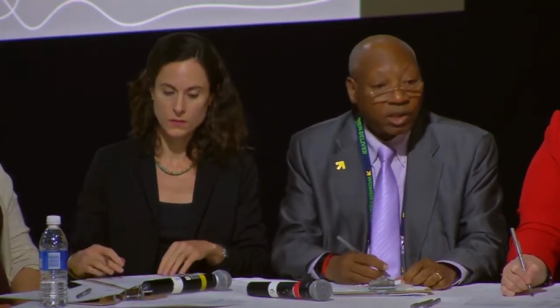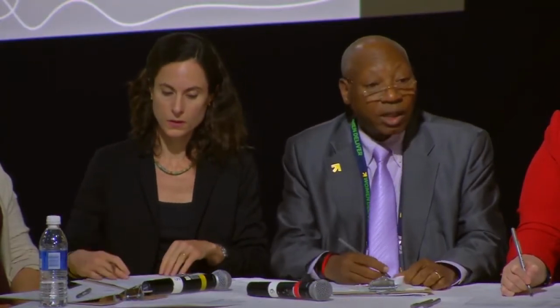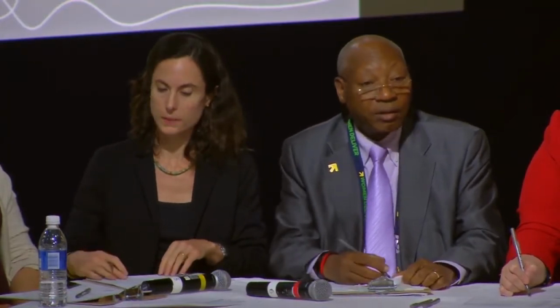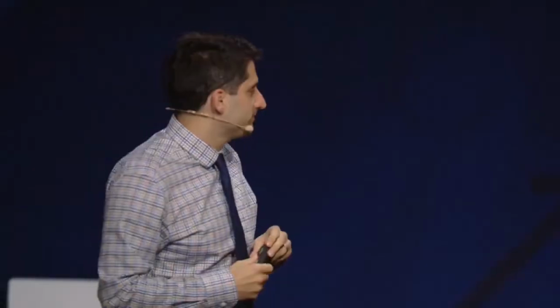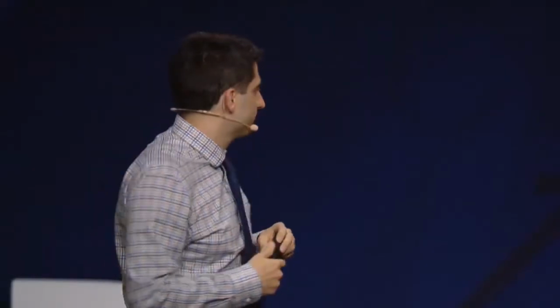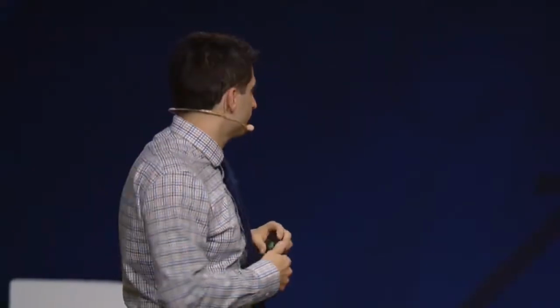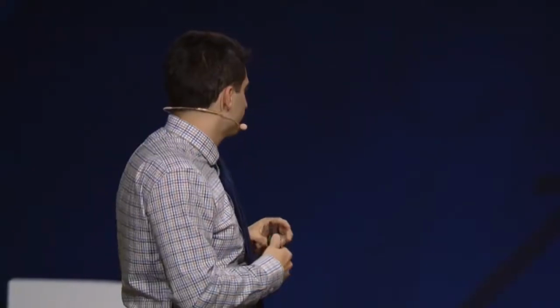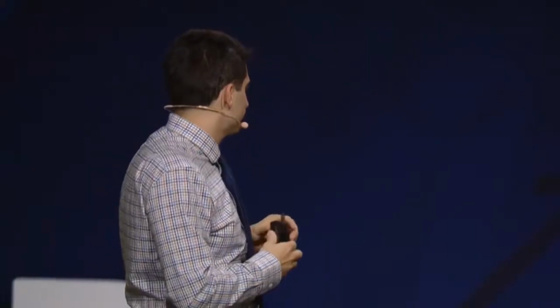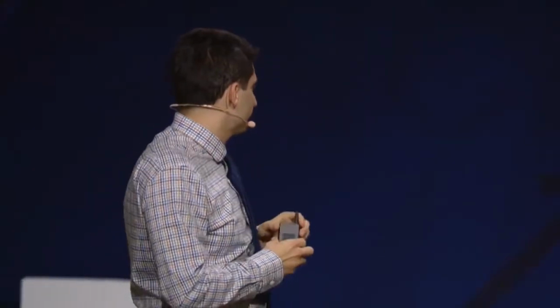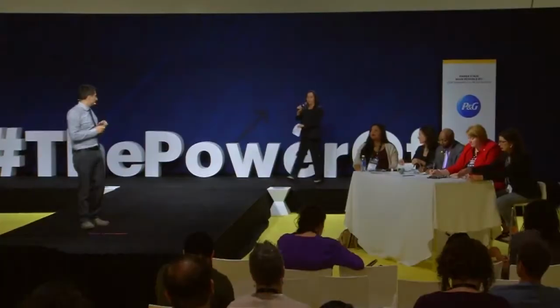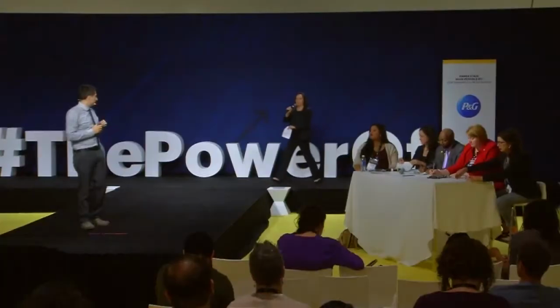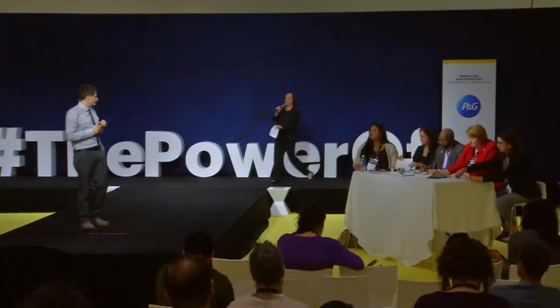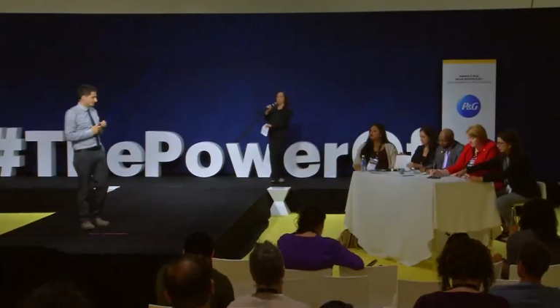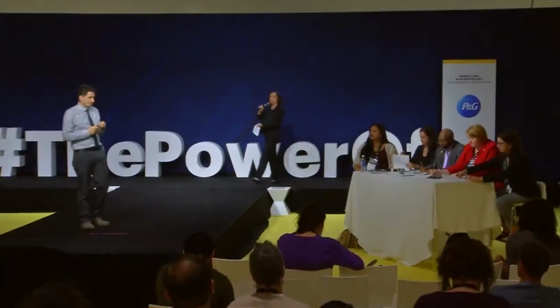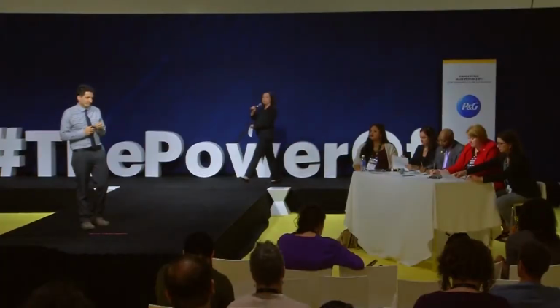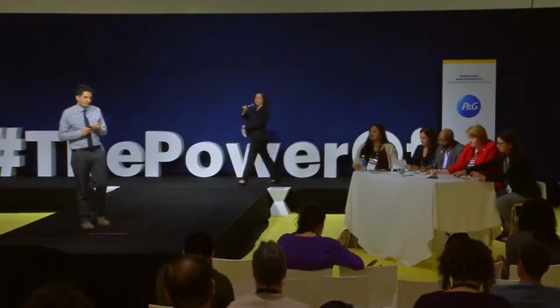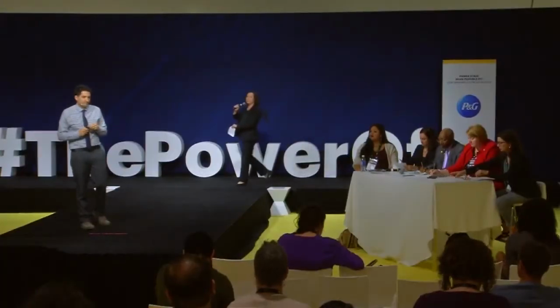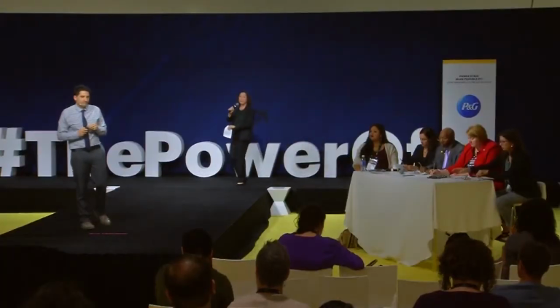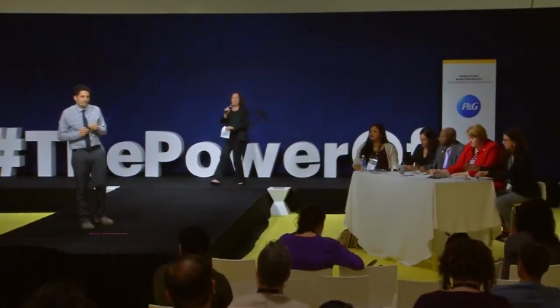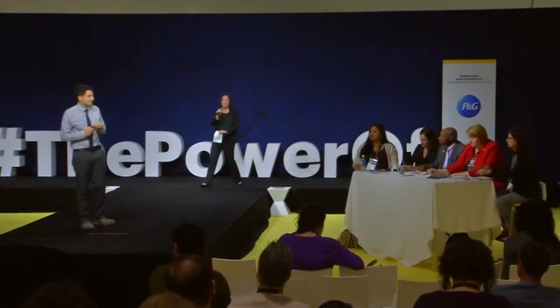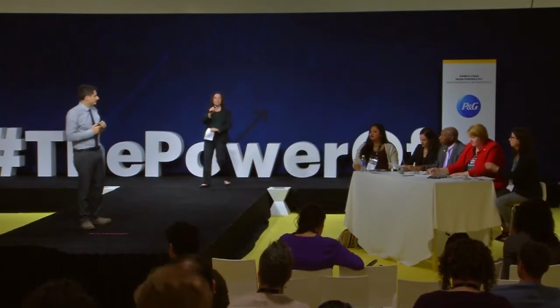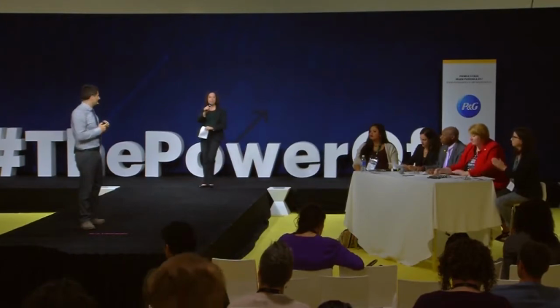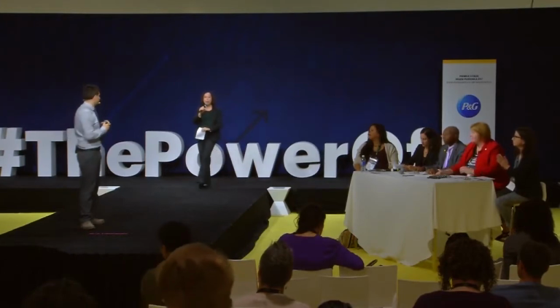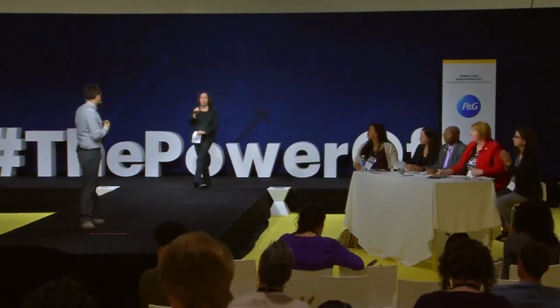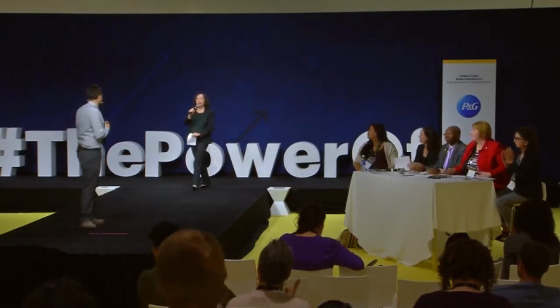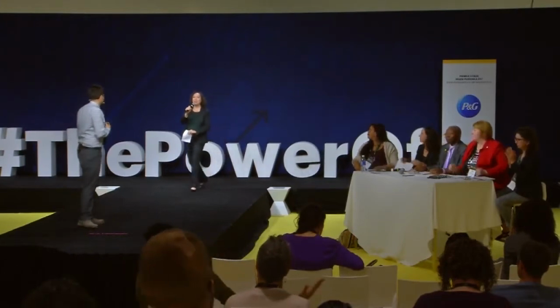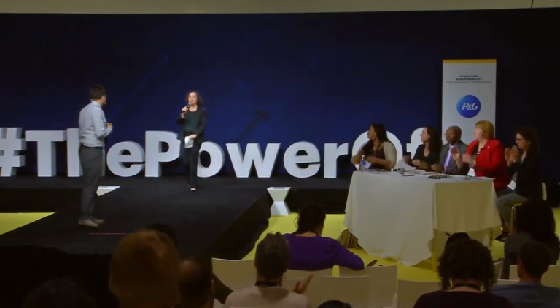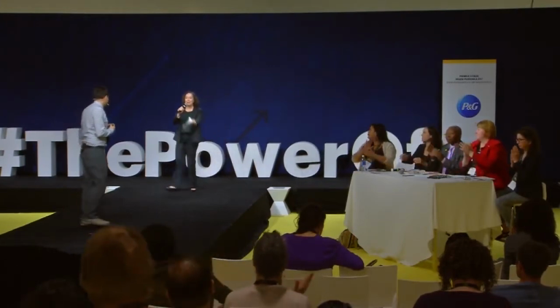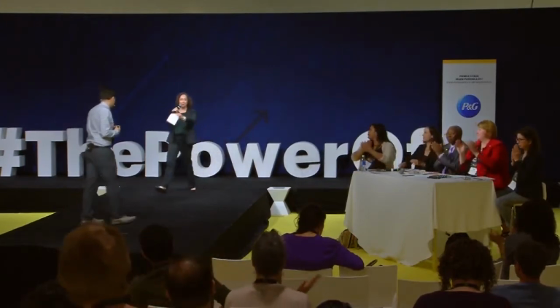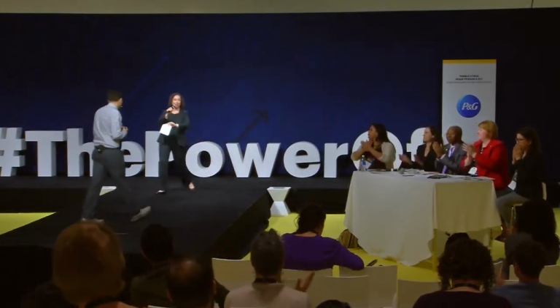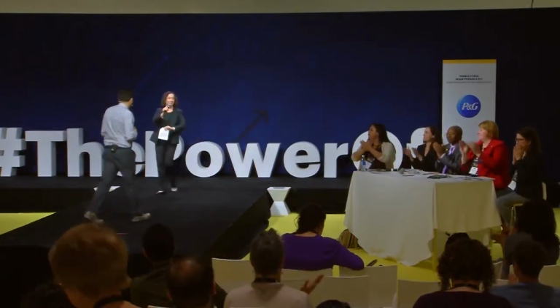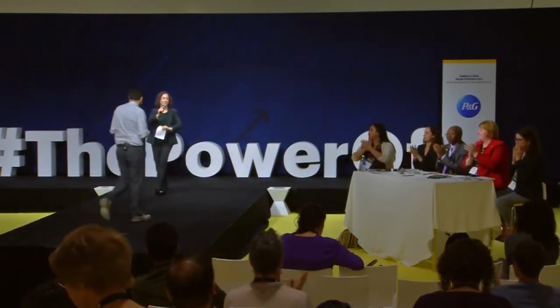Fantastic. Our time is just about up. Let's give a round of applause to Ibrahim. Thank you.